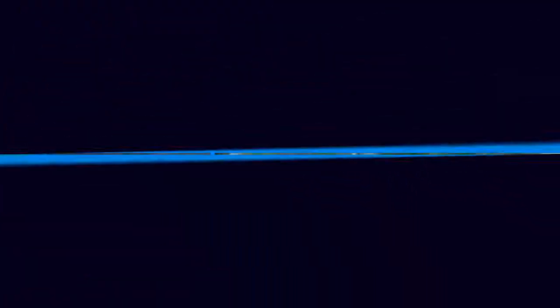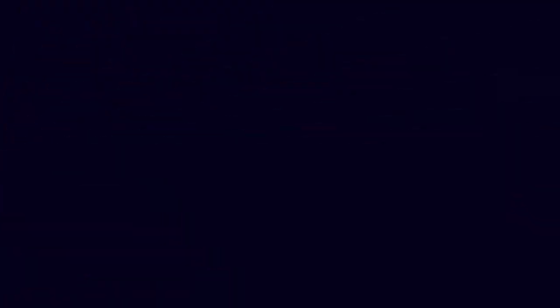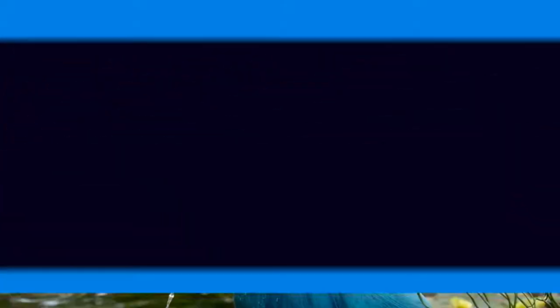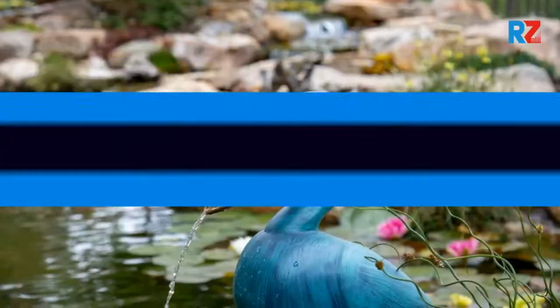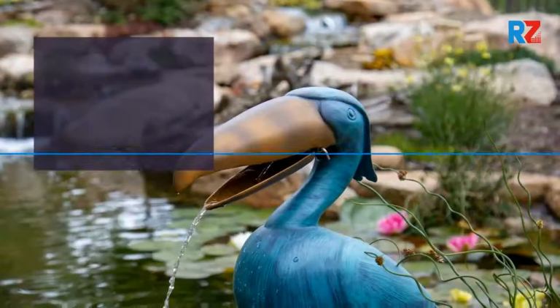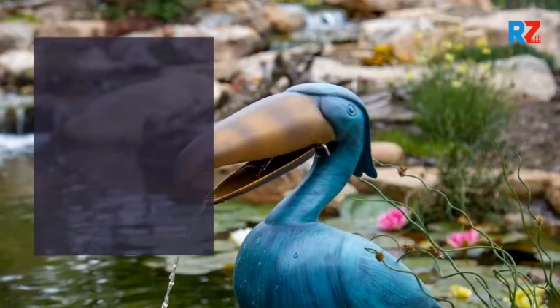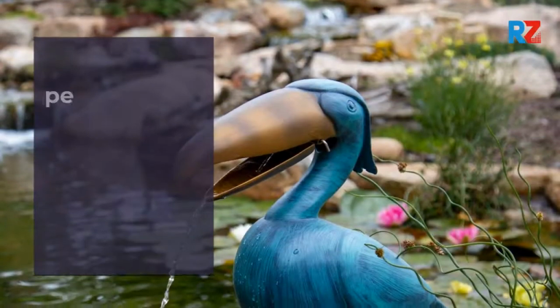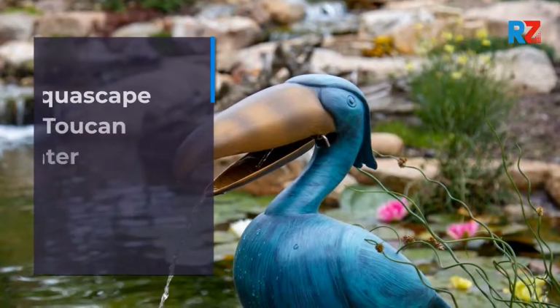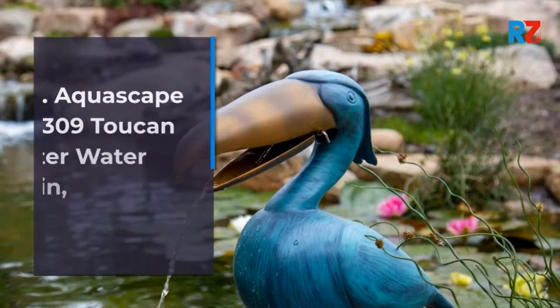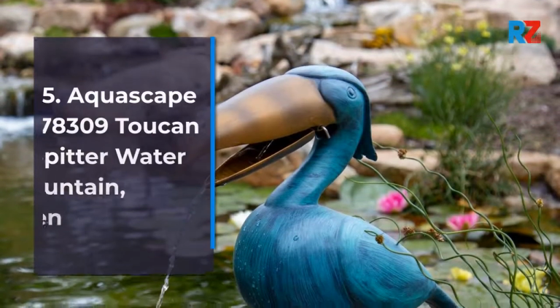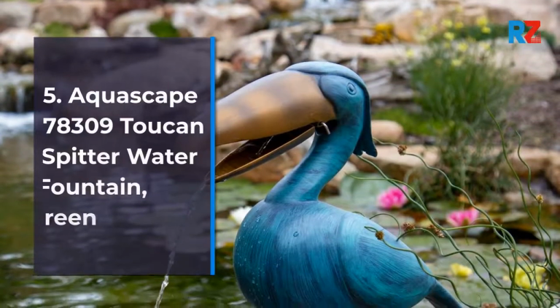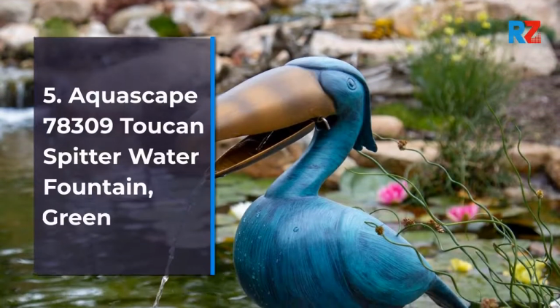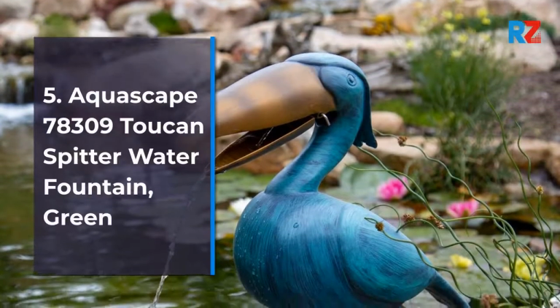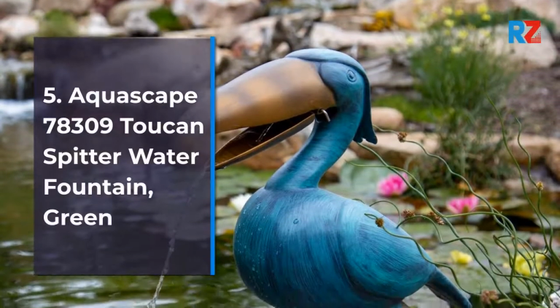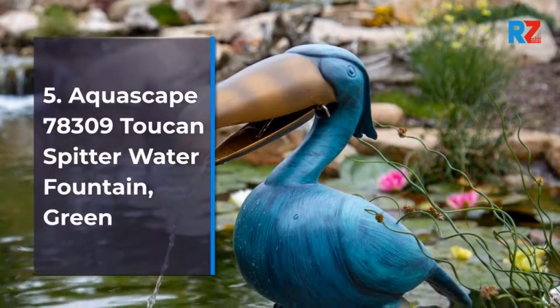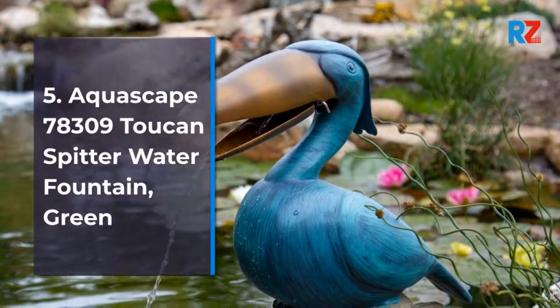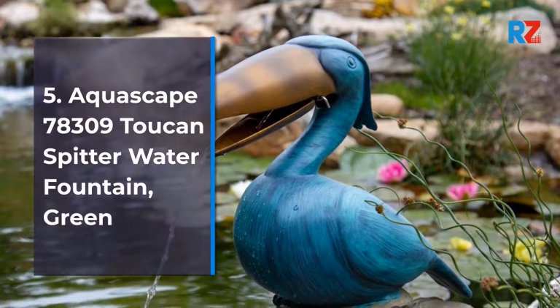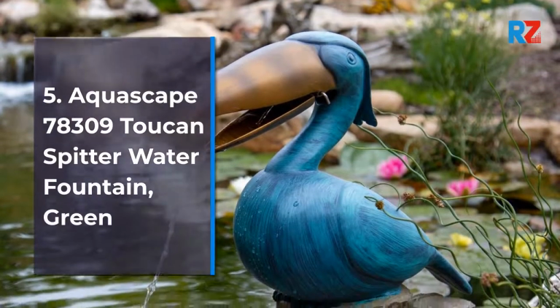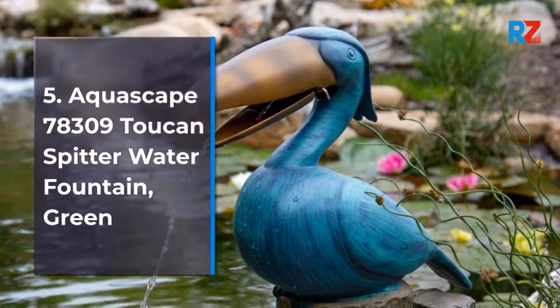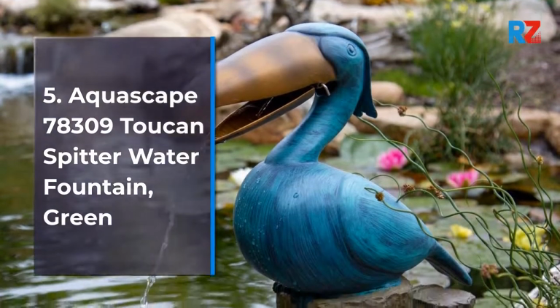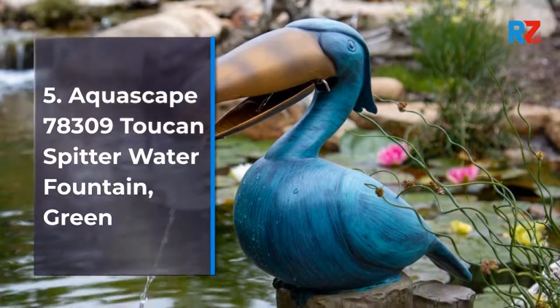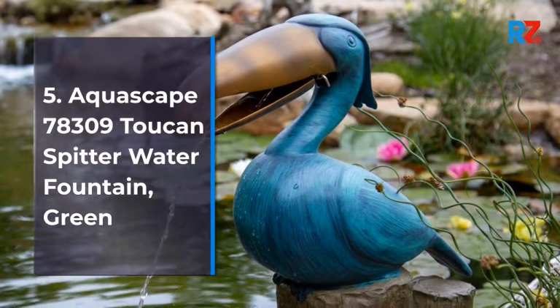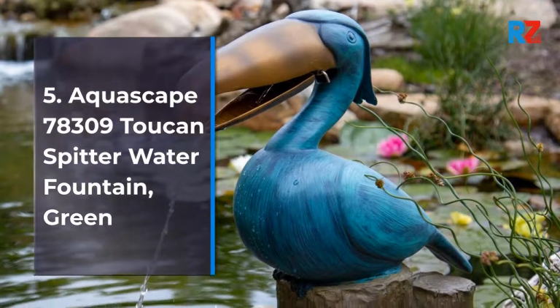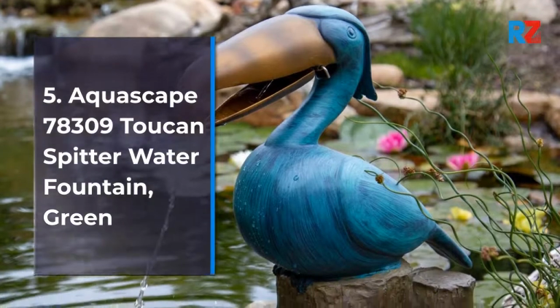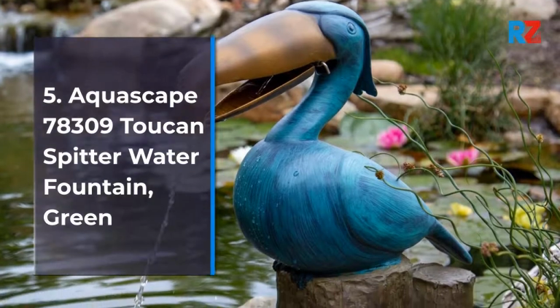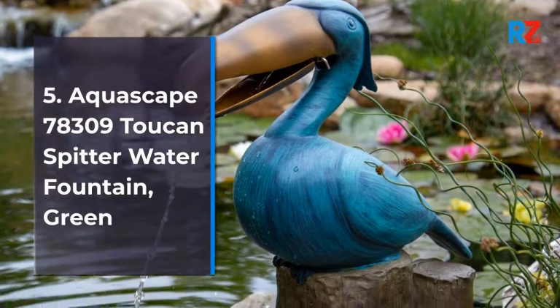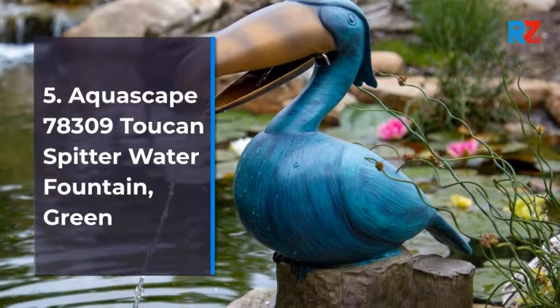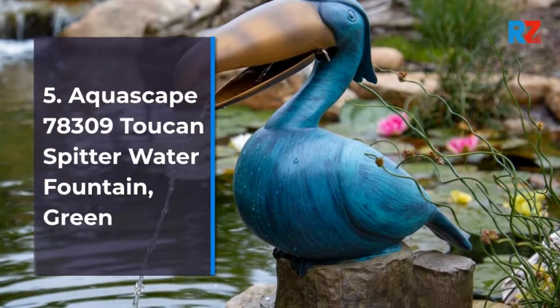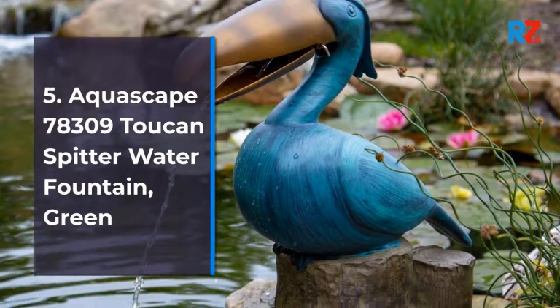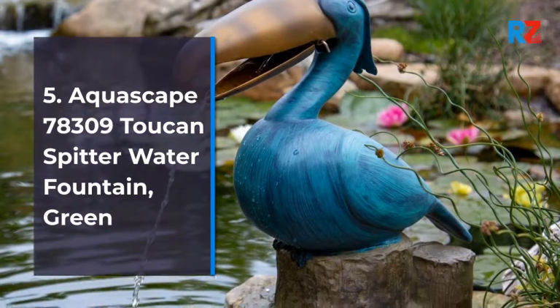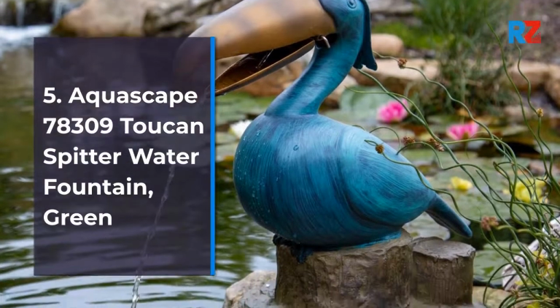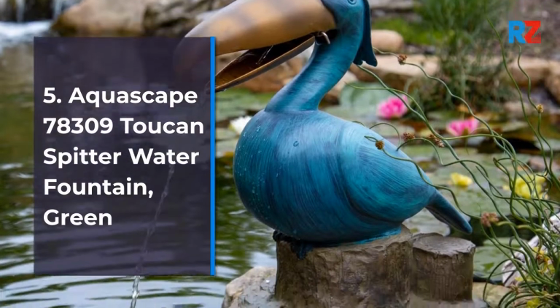5. Aquascape 78309 Toucan Spitter Water Fountain, Green.